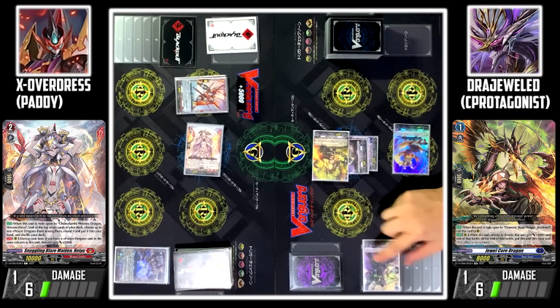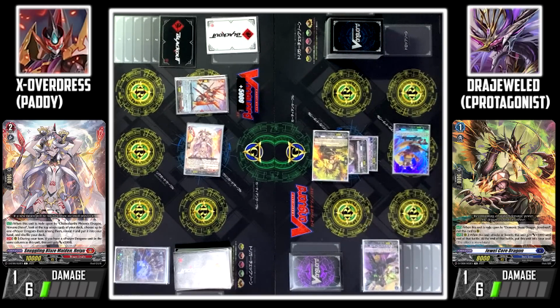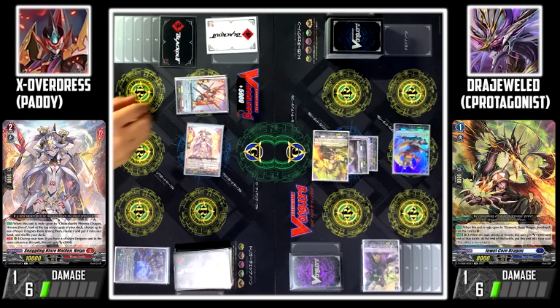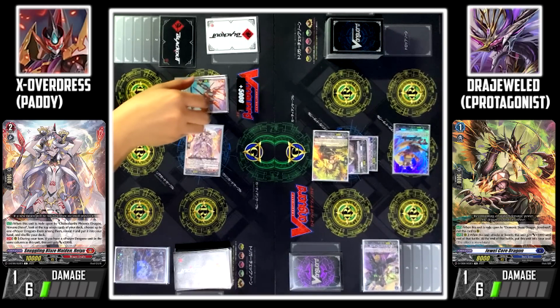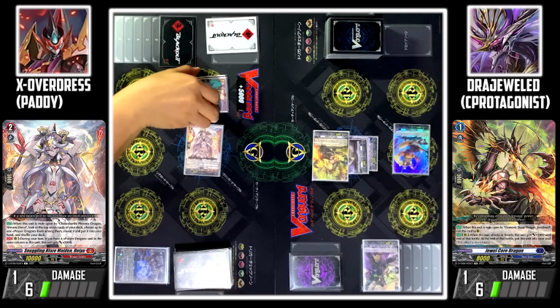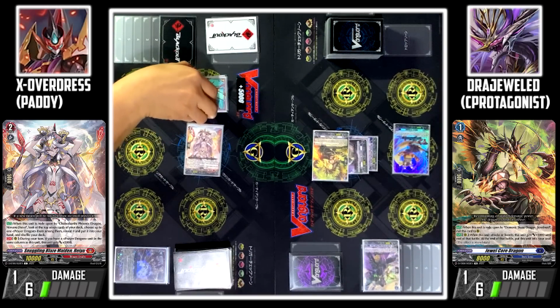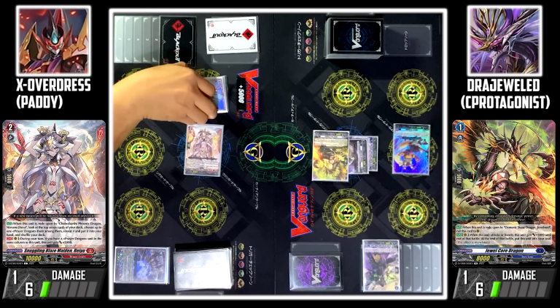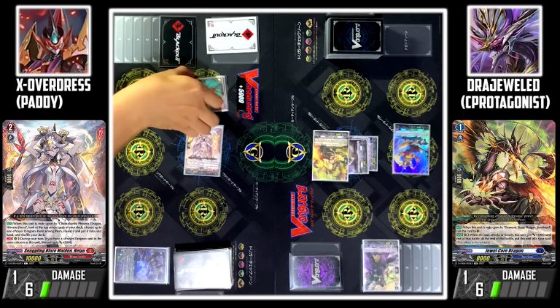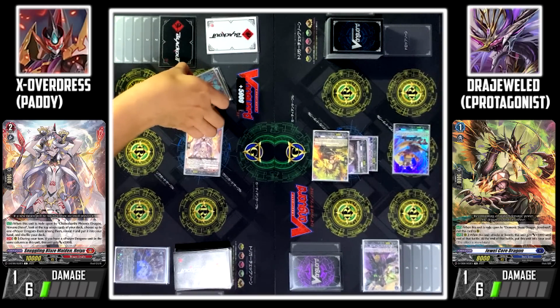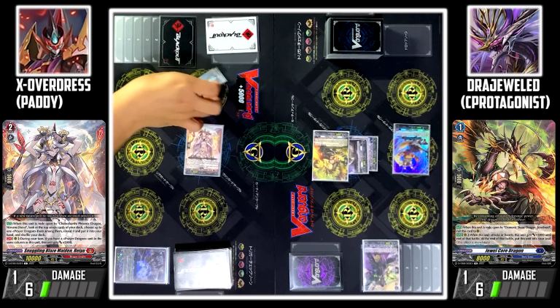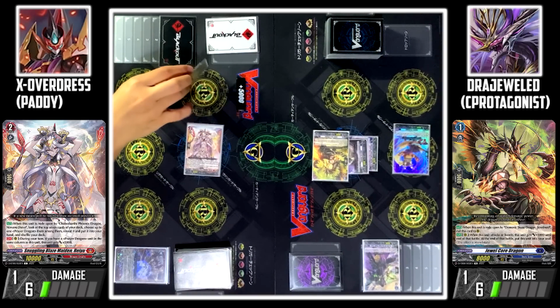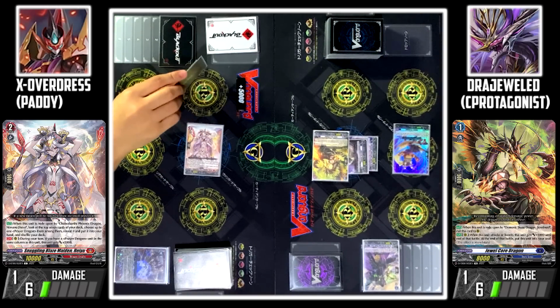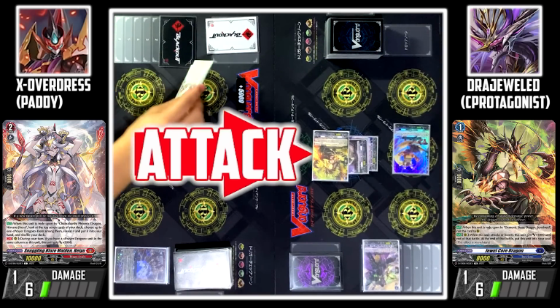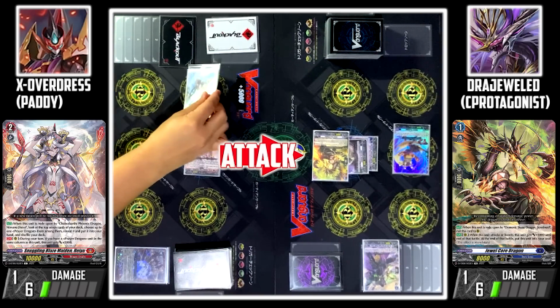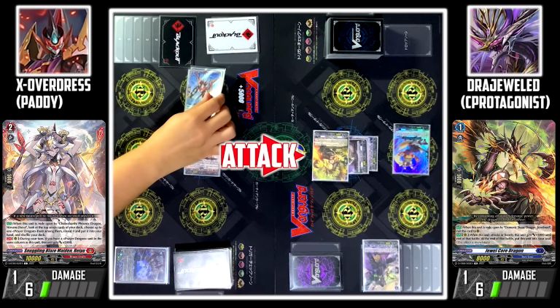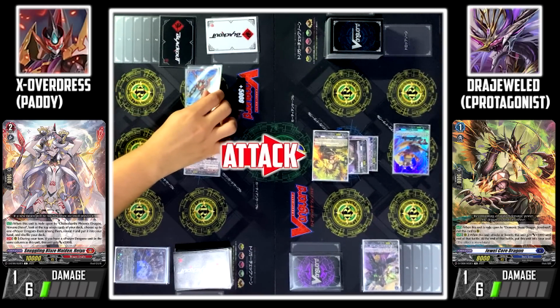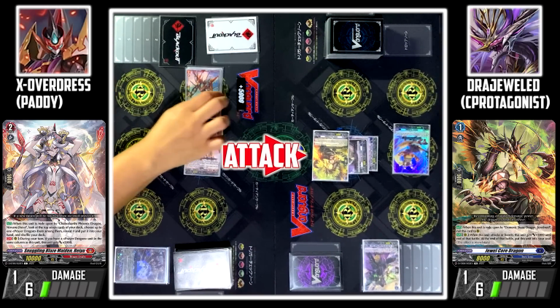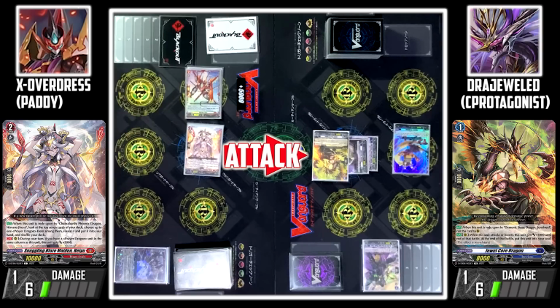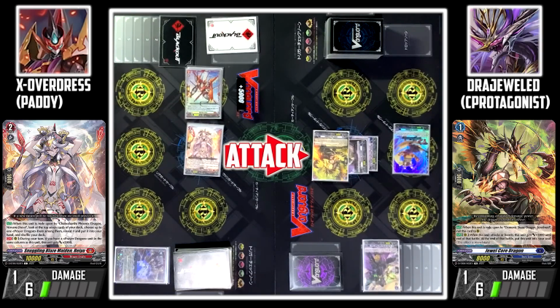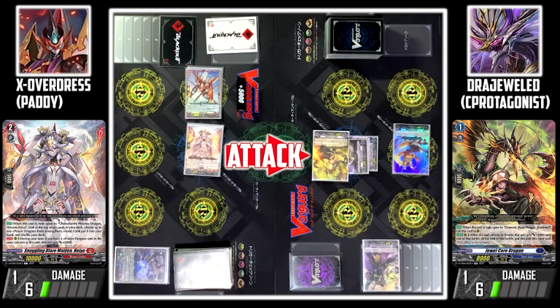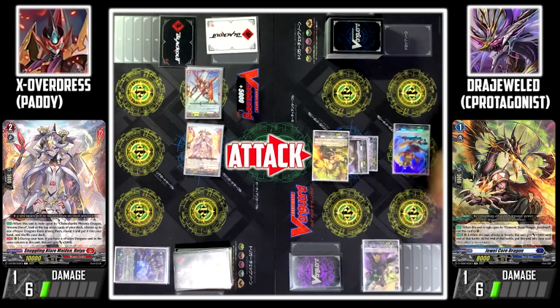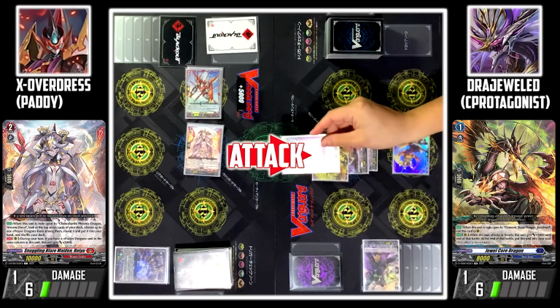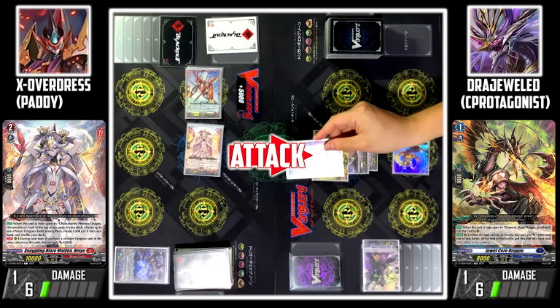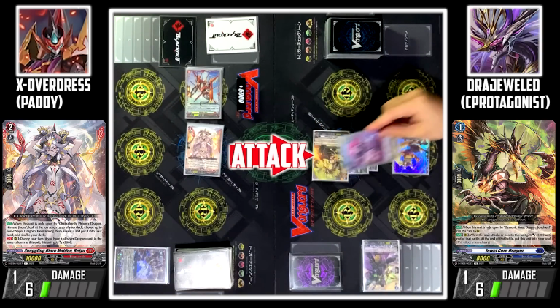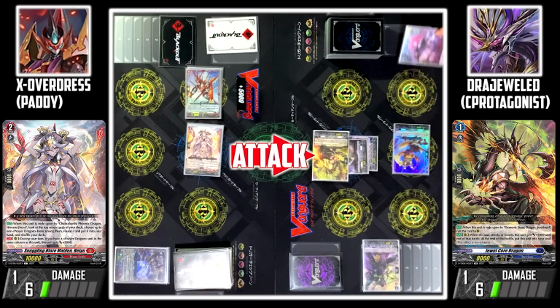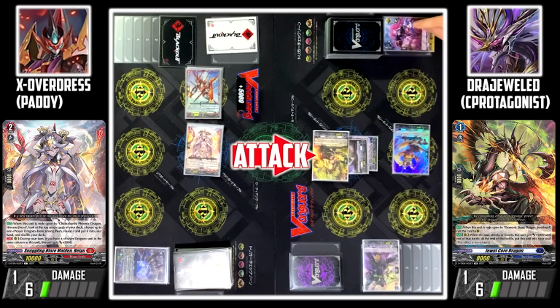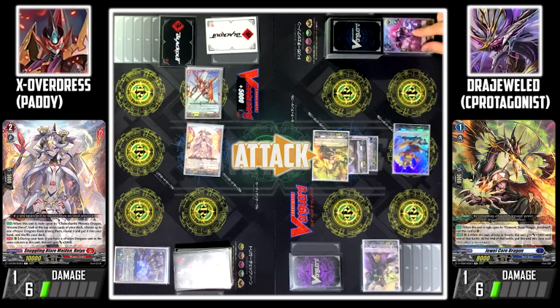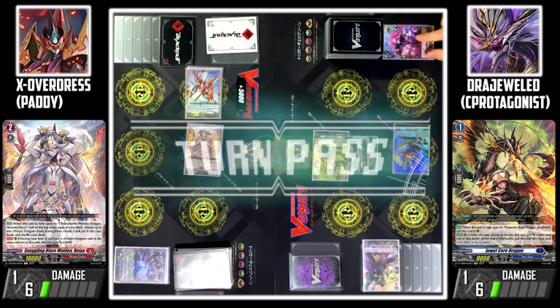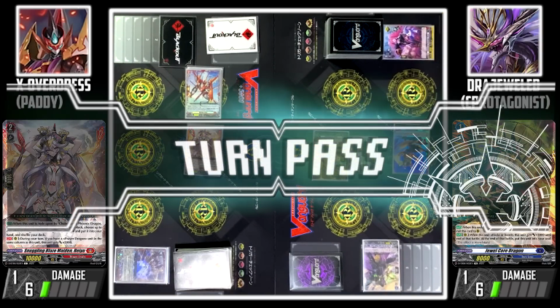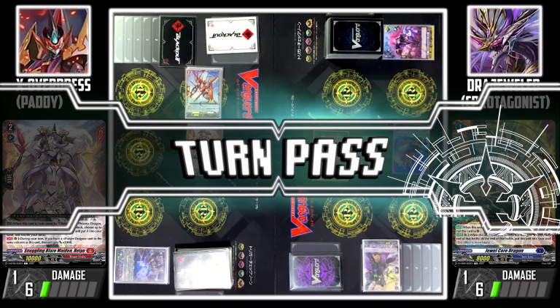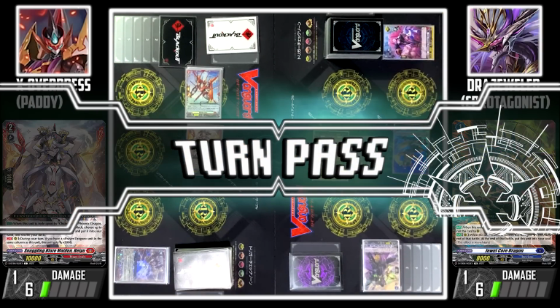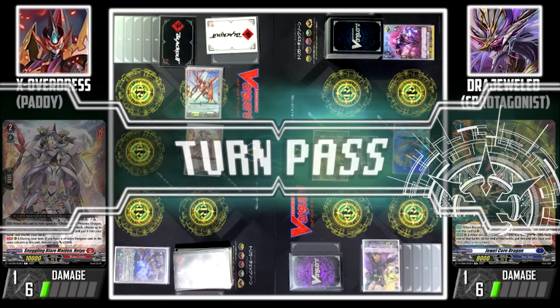I'll use Verena Arts to attack your Vanguard. I'll guard with Mercurial Trigger. Turn pass.